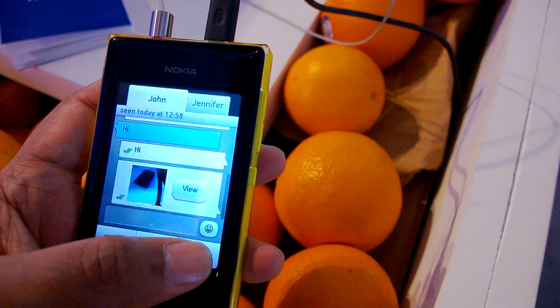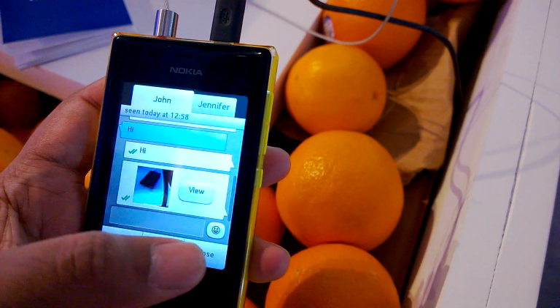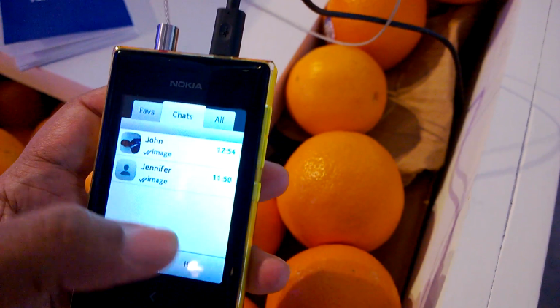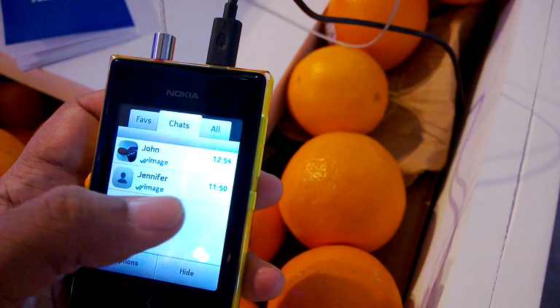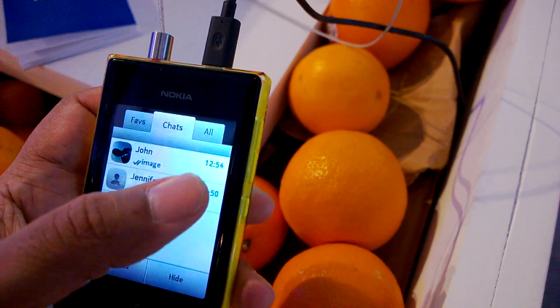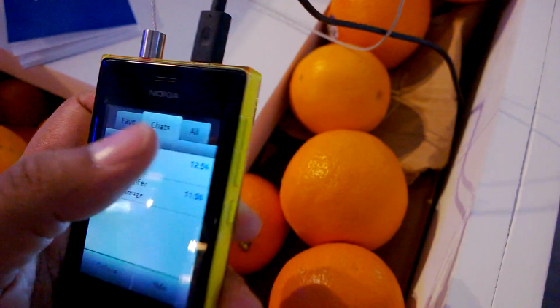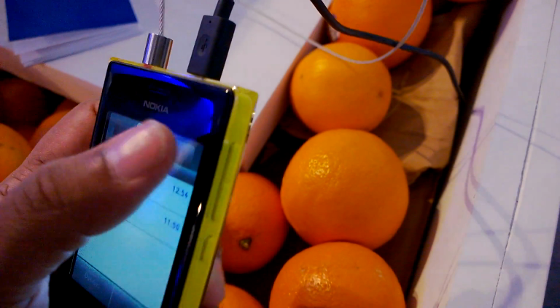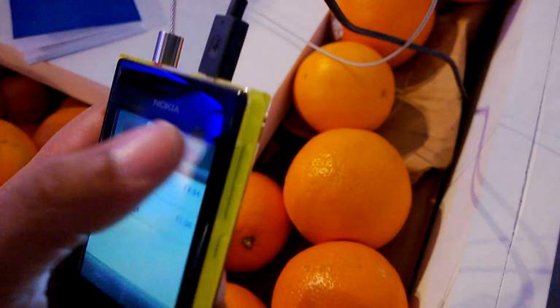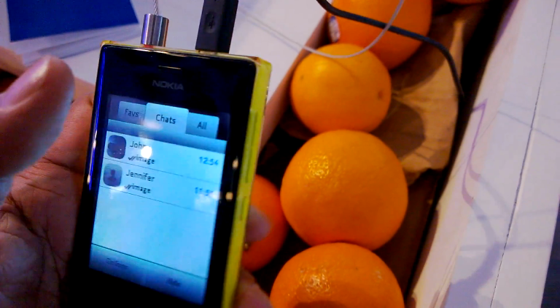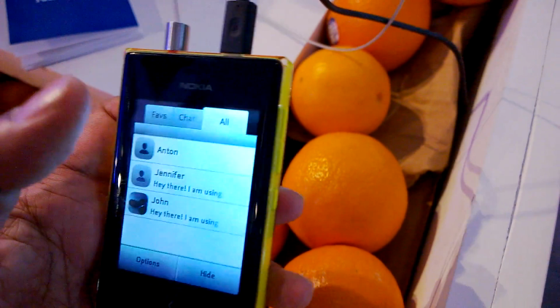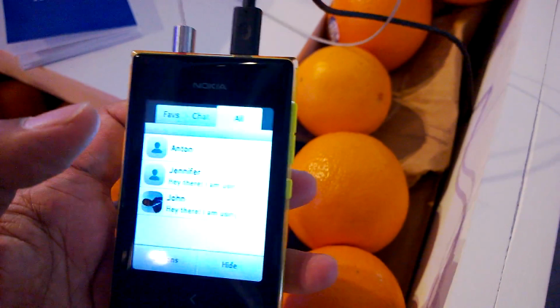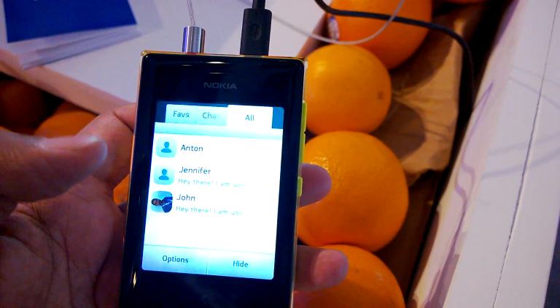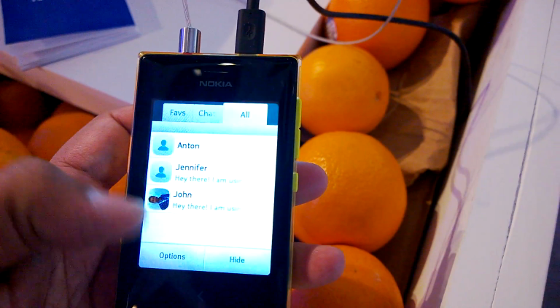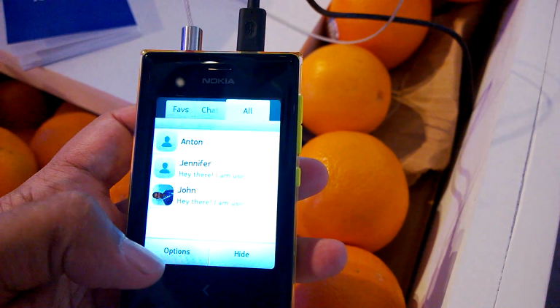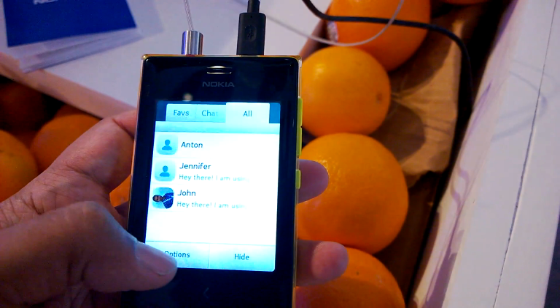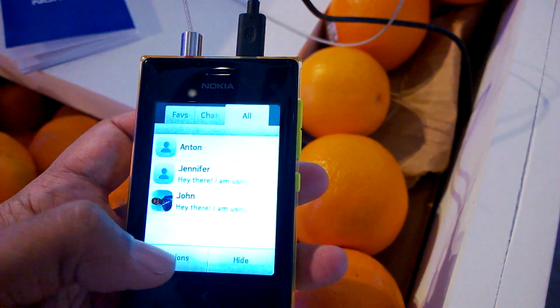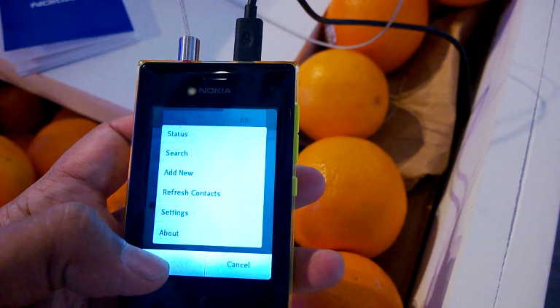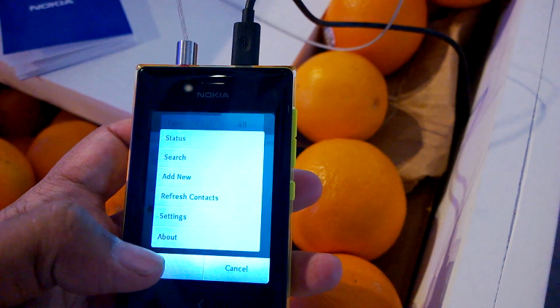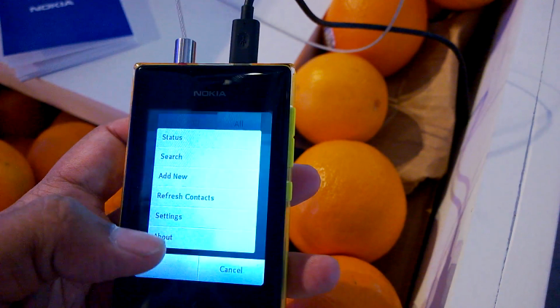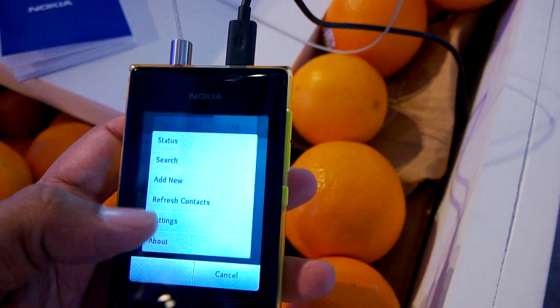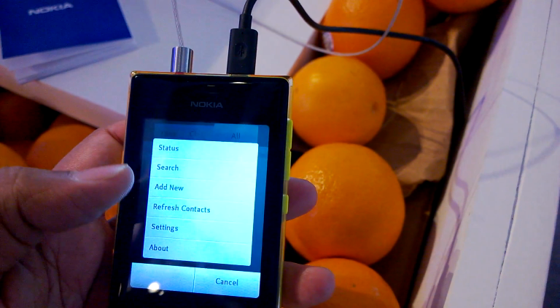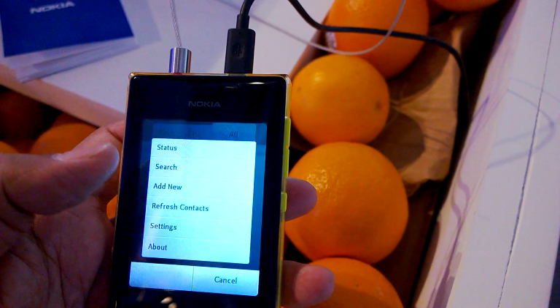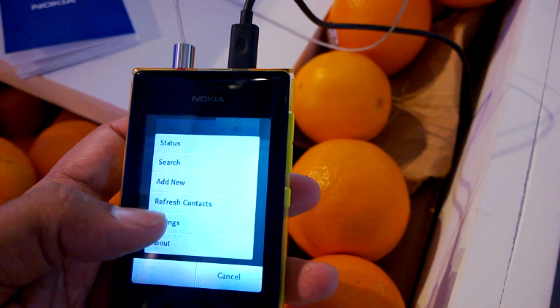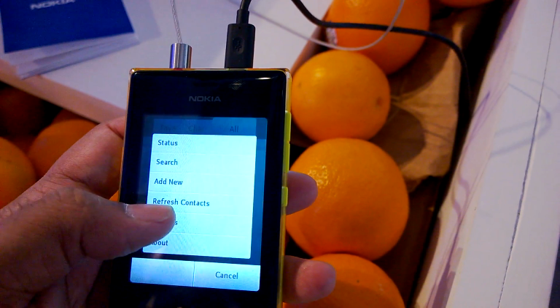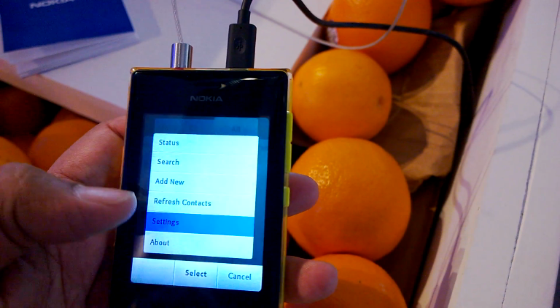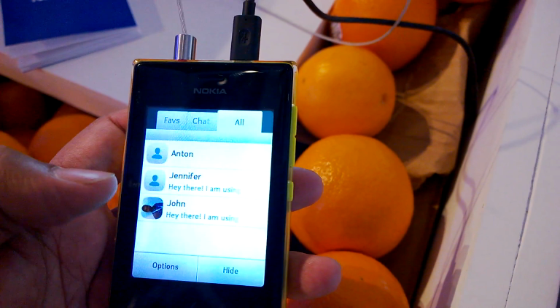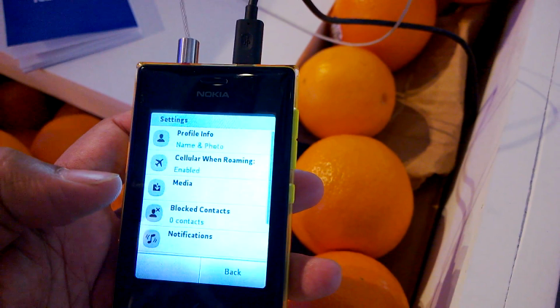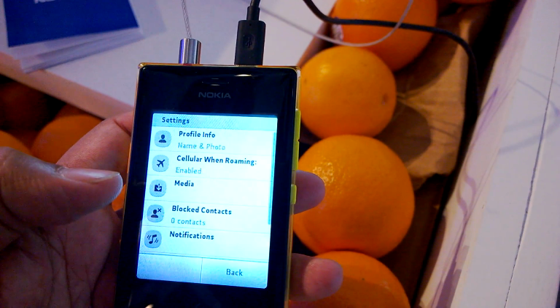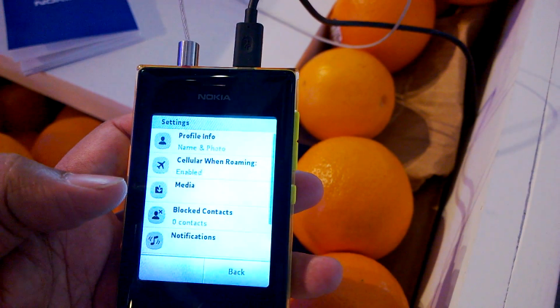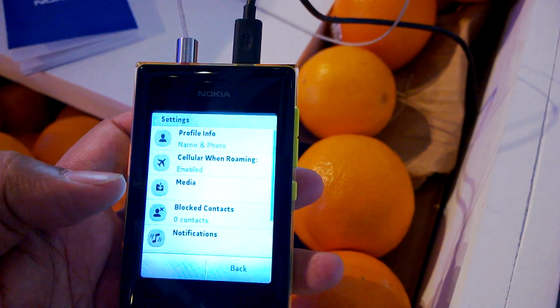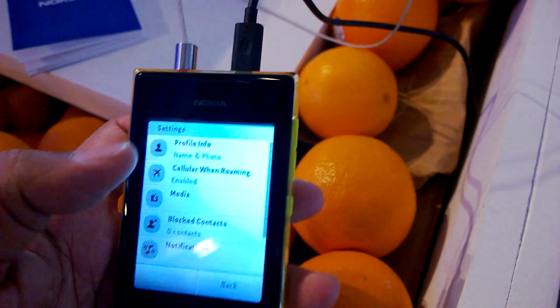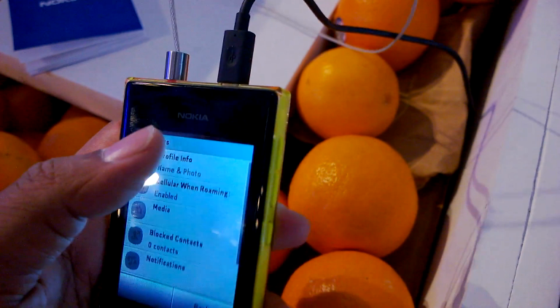You can close that up and go to 'All' where it lists all of your contacts. Take a quick look at settings.